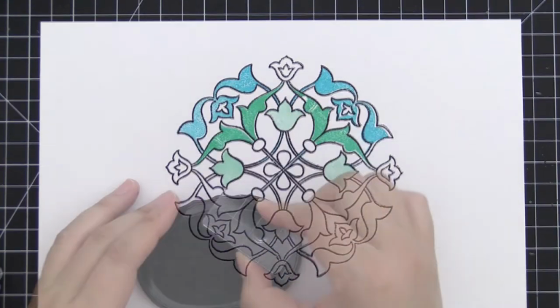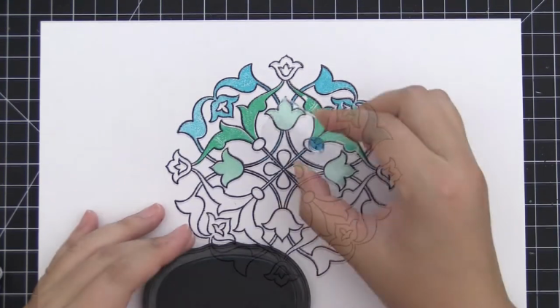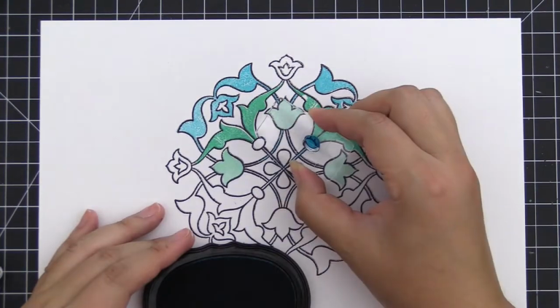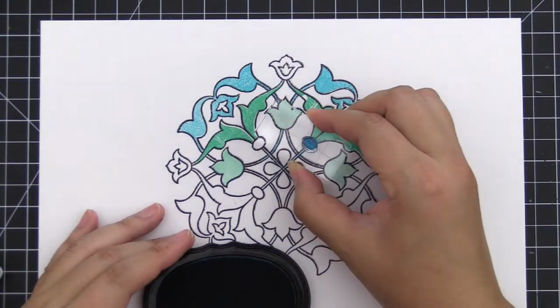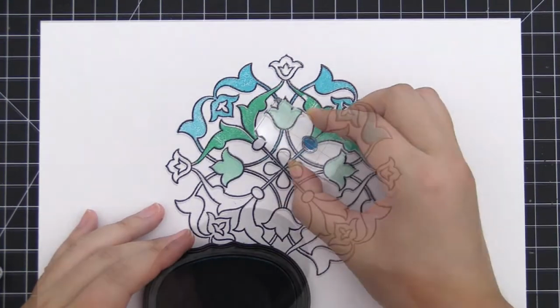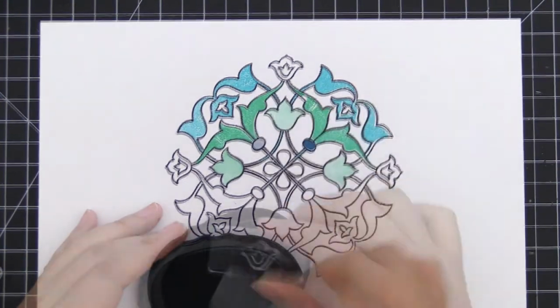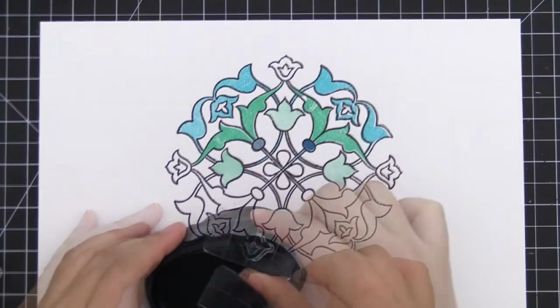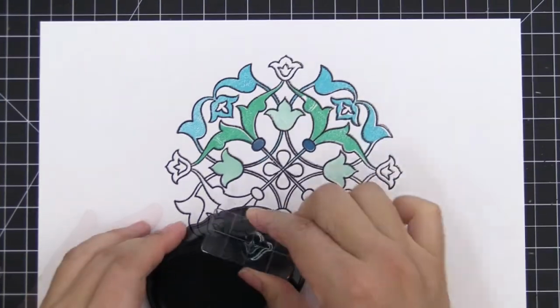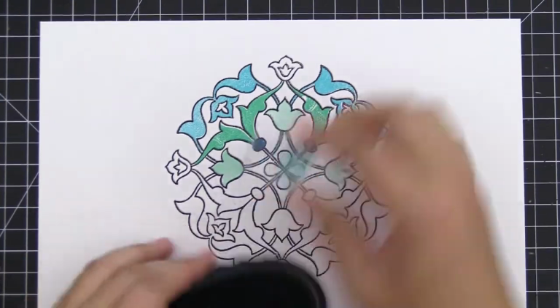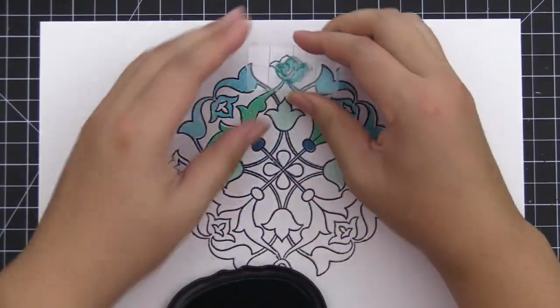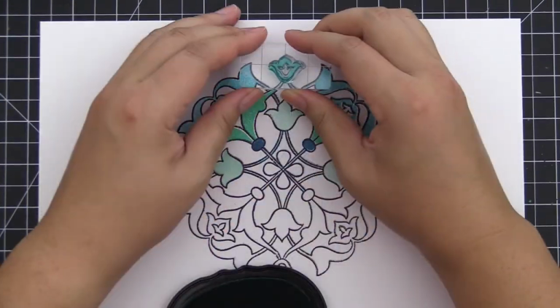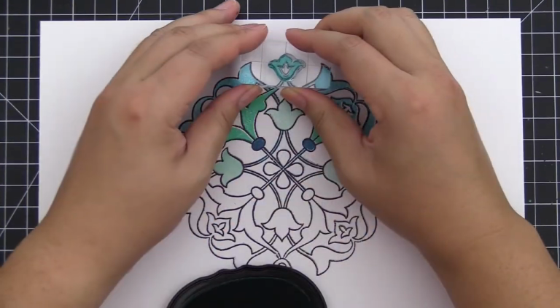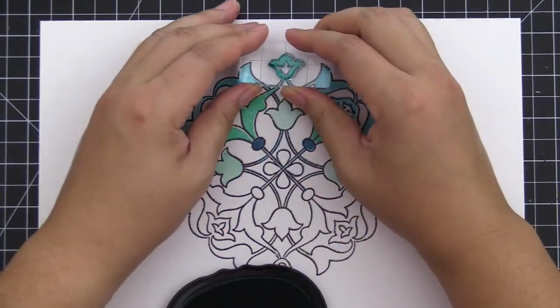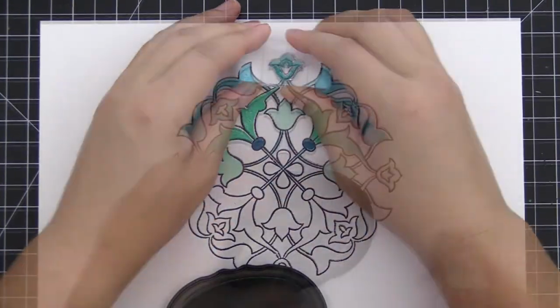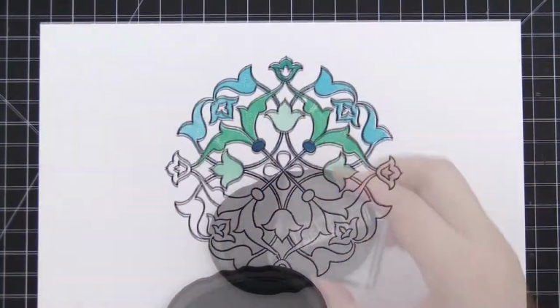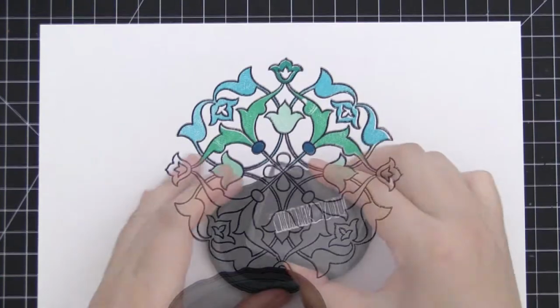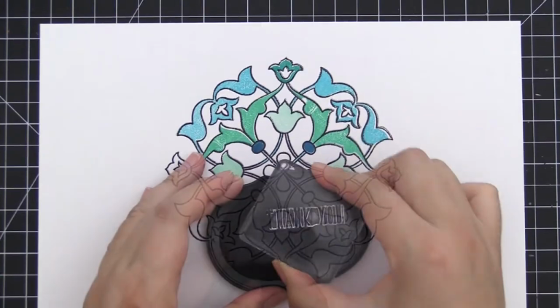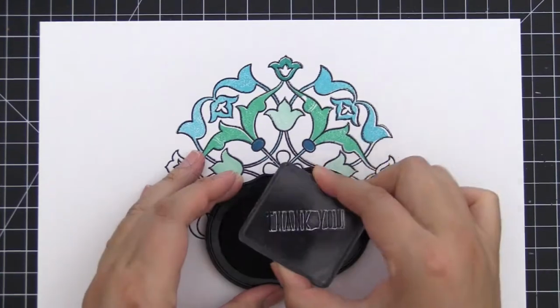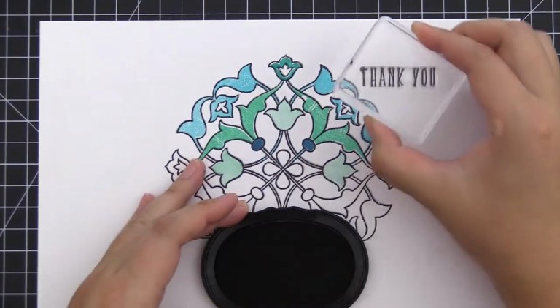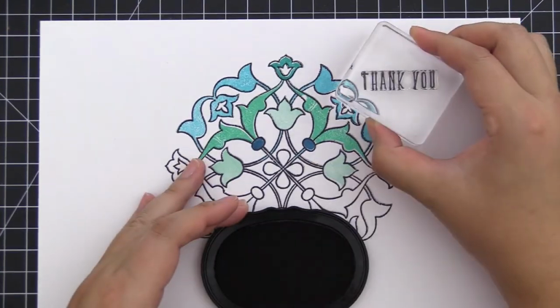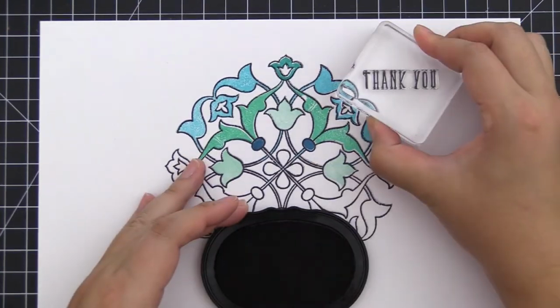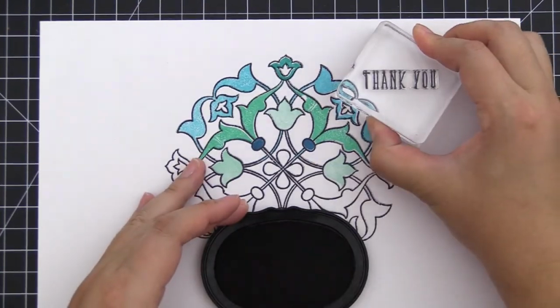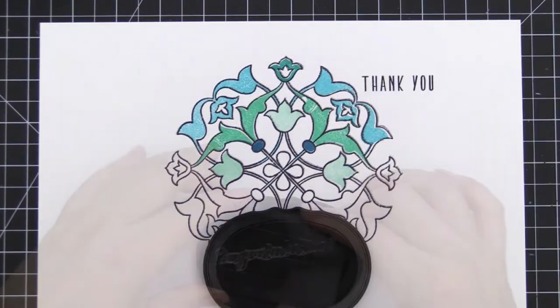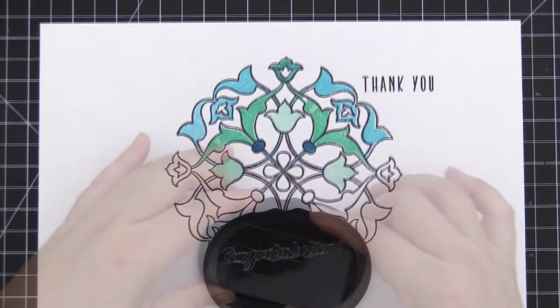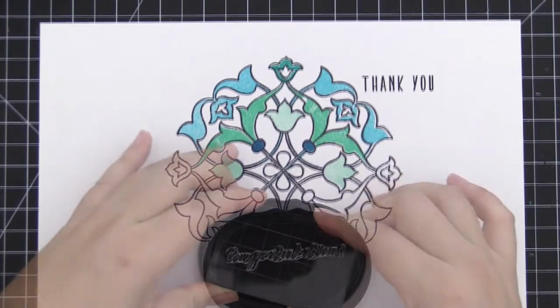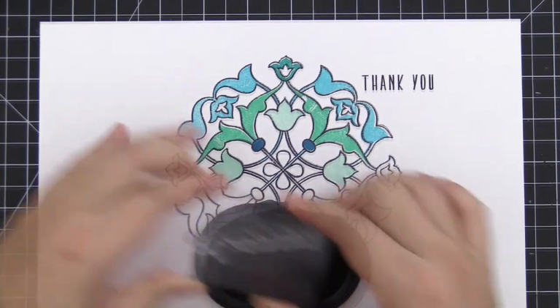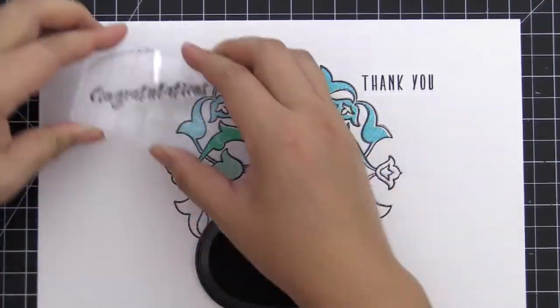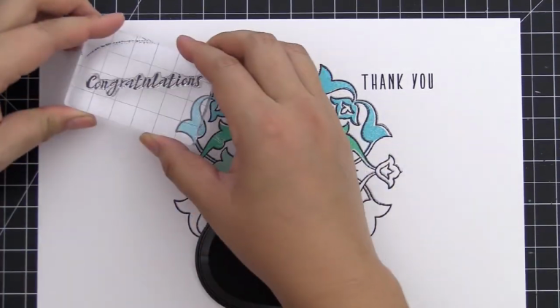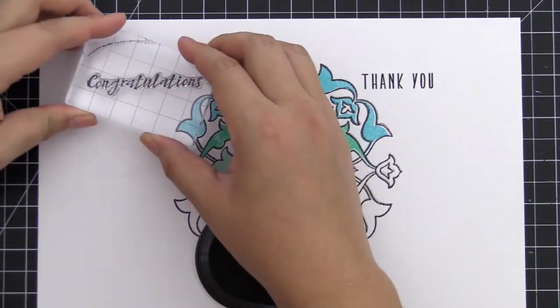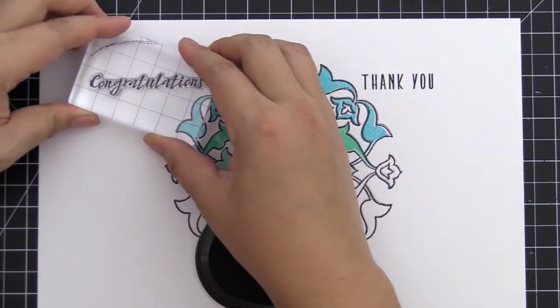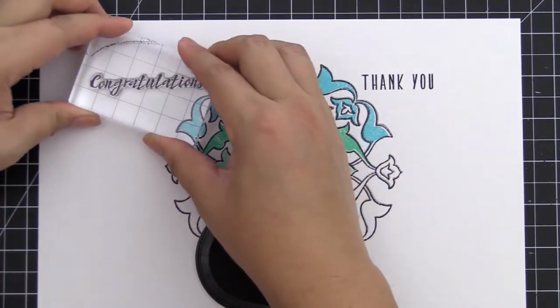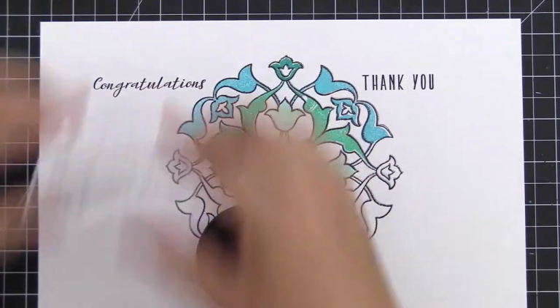You can also try heat embossing or watercoloring with your favorite coloring mediums to get a gorgeous hand-painted look.